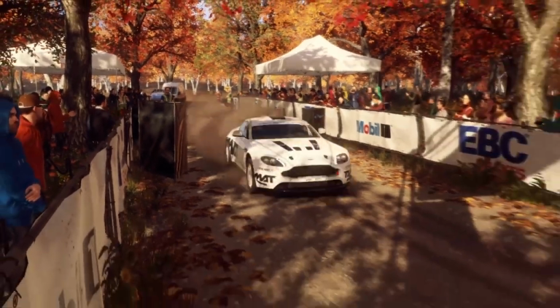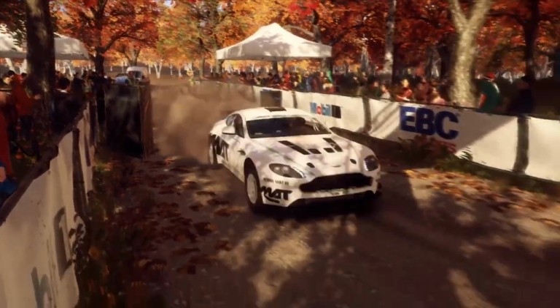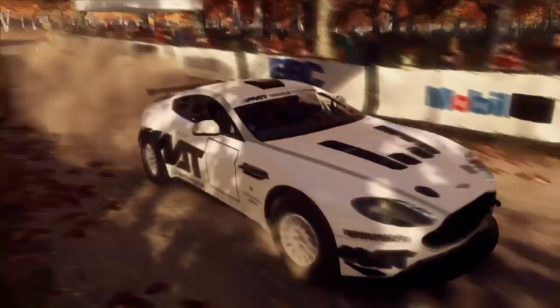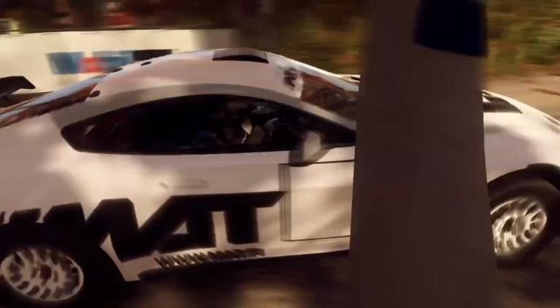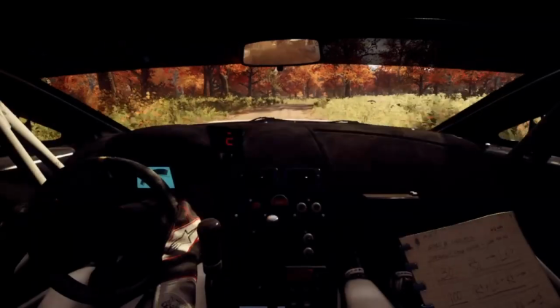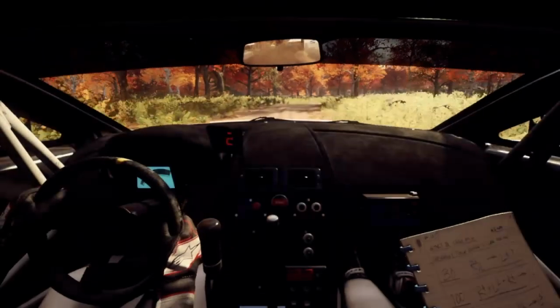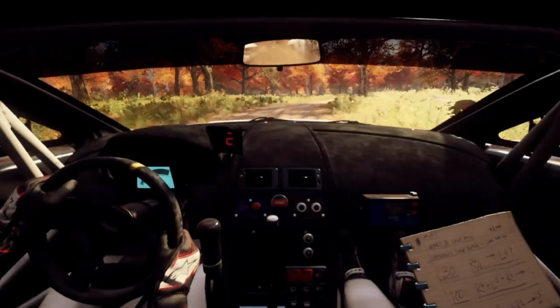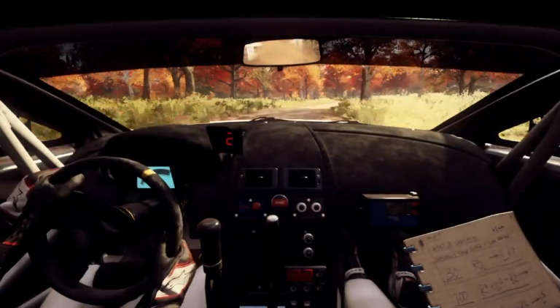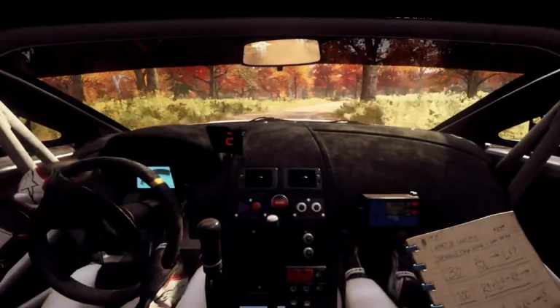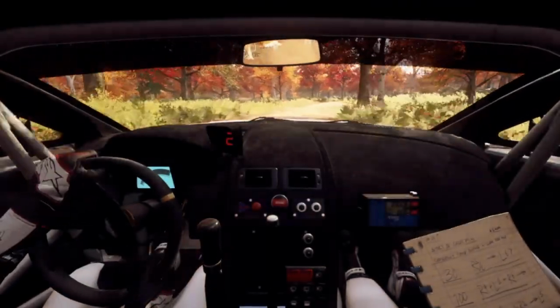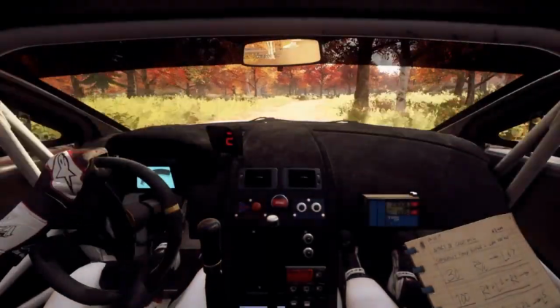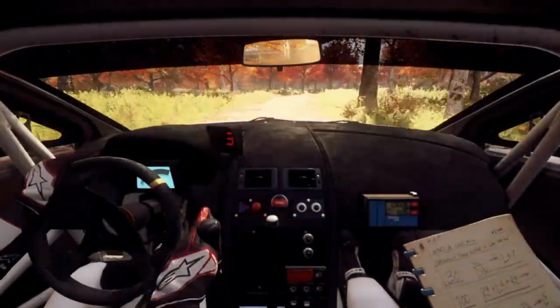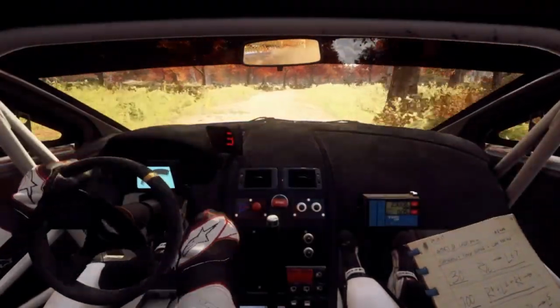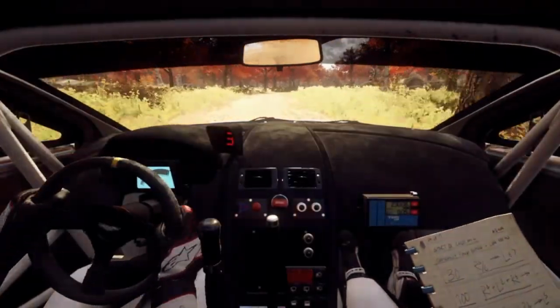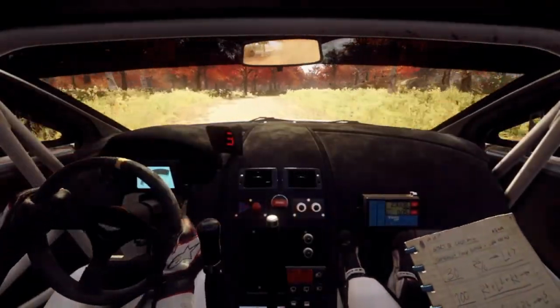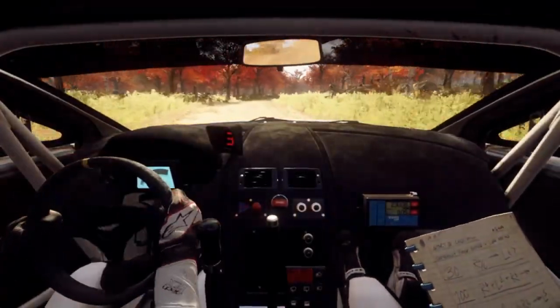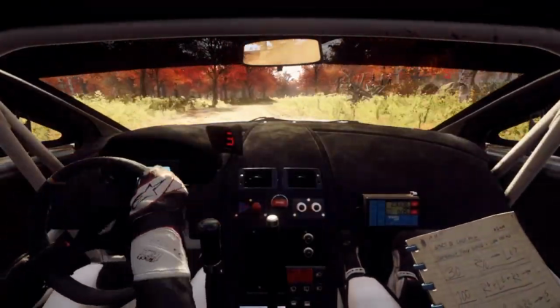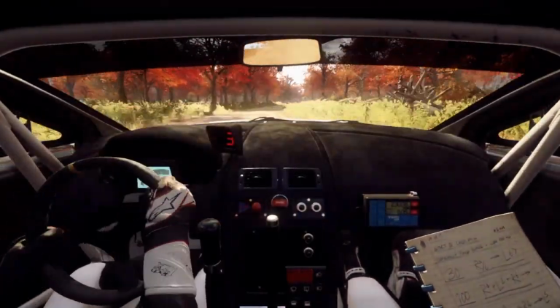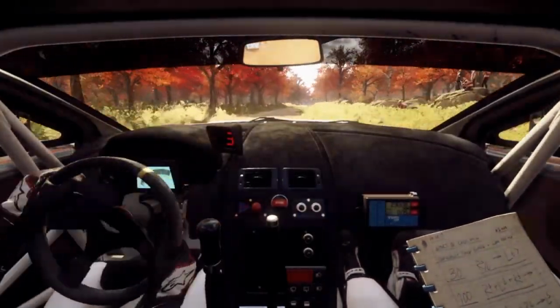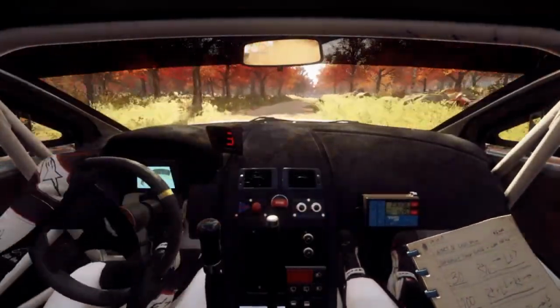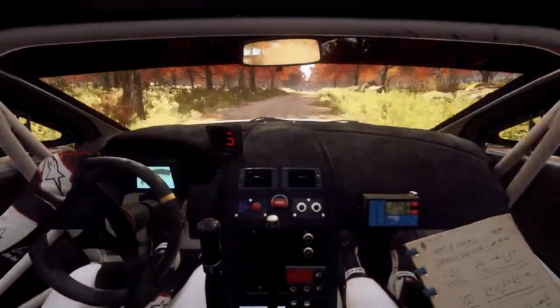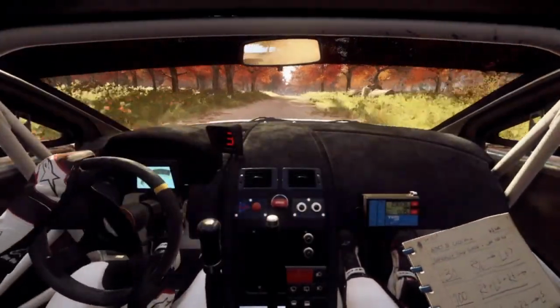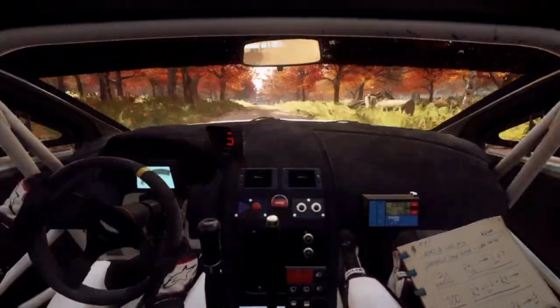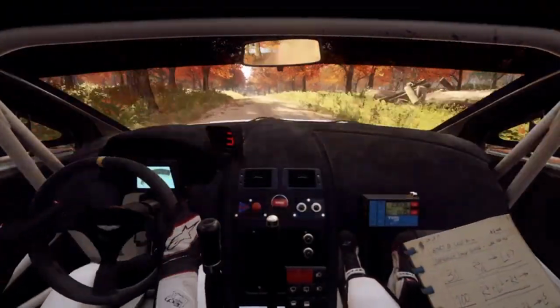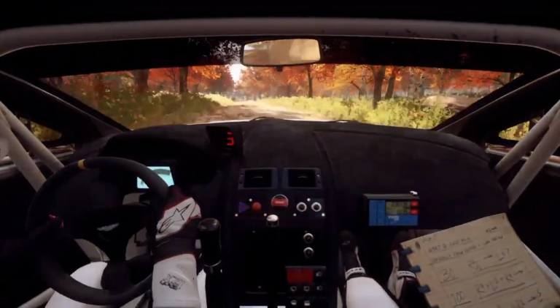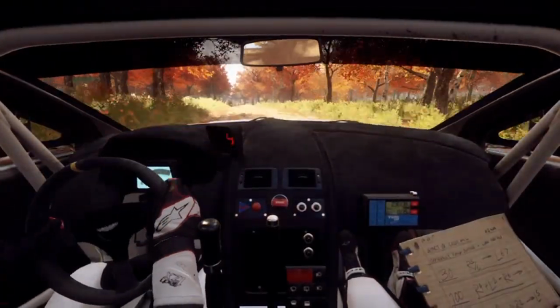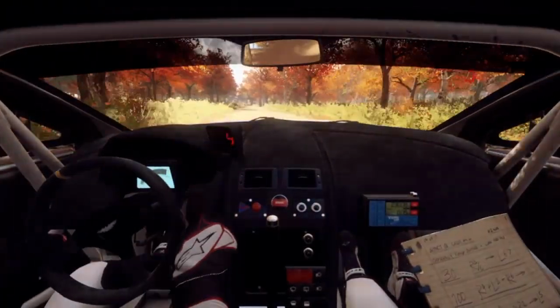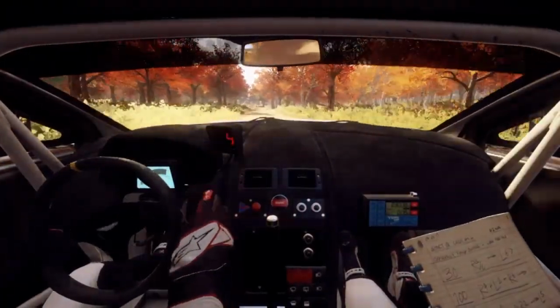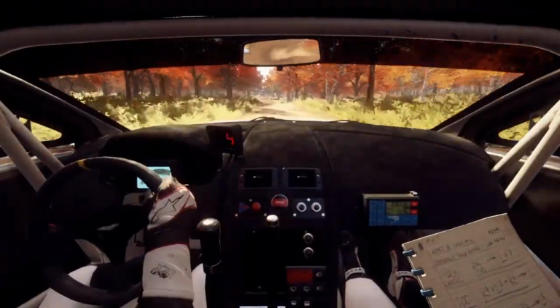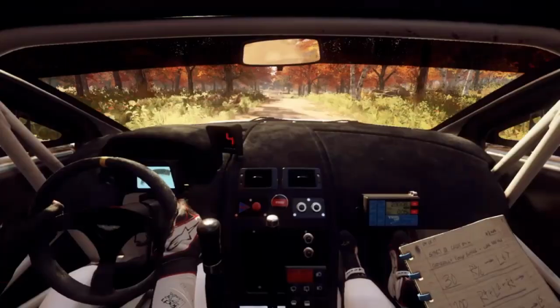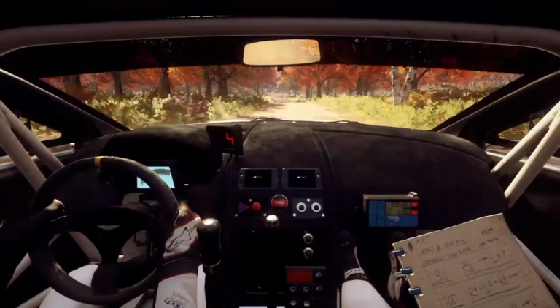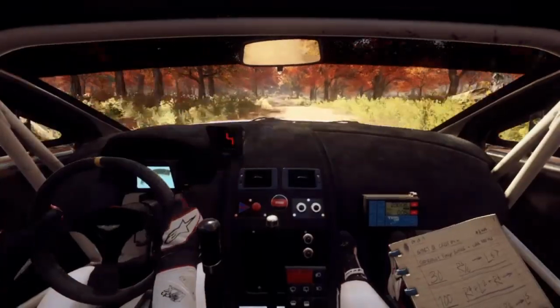Long, opens over crest, 50. 4 right, jumps into 2.